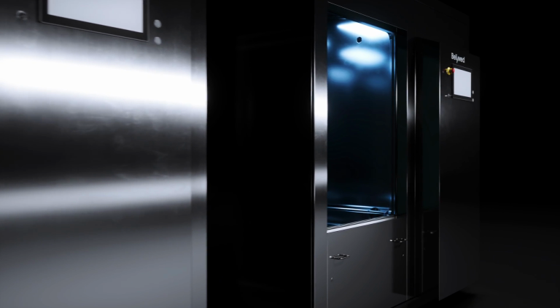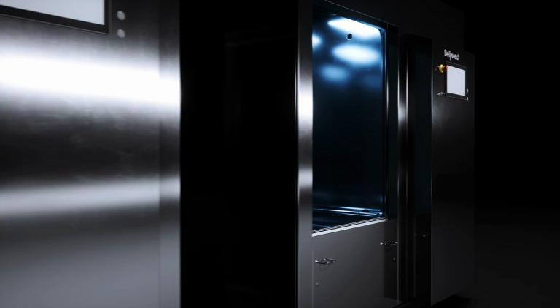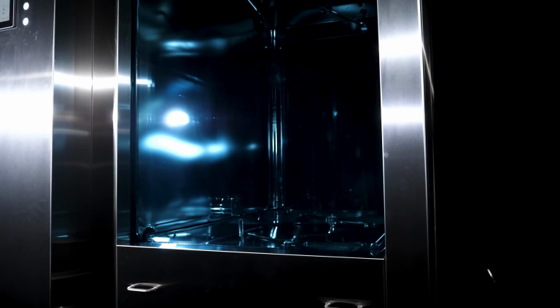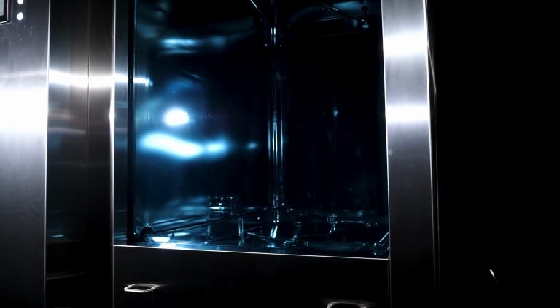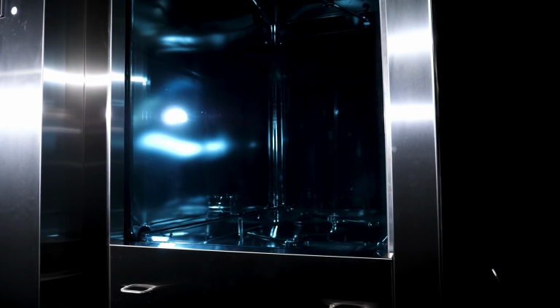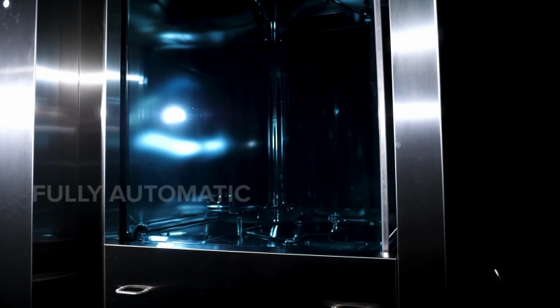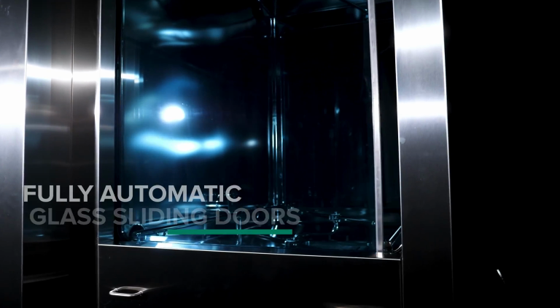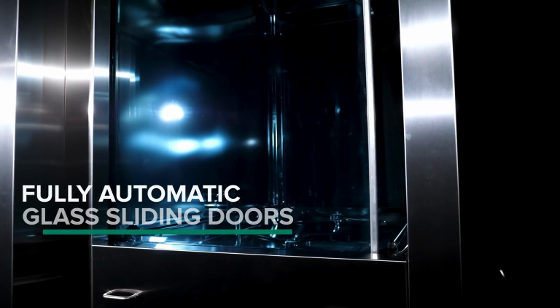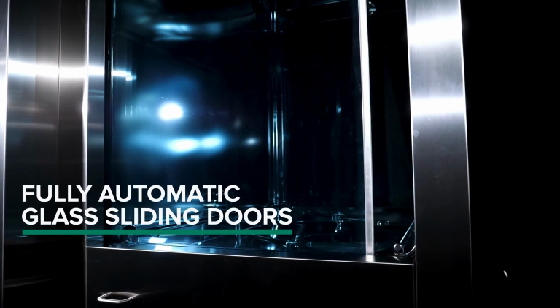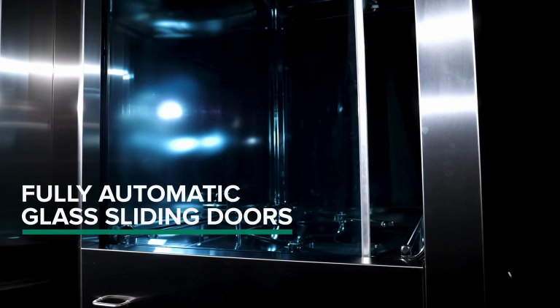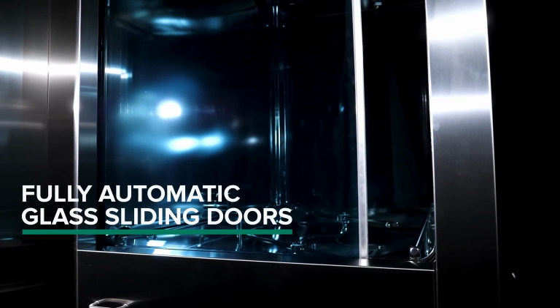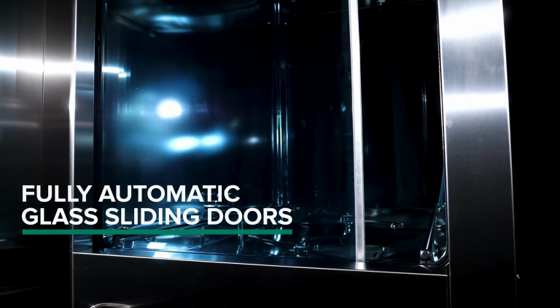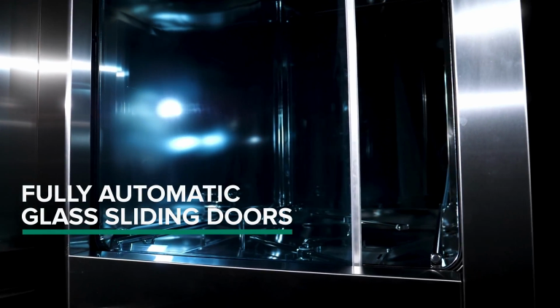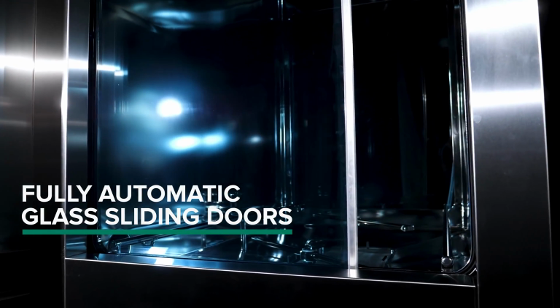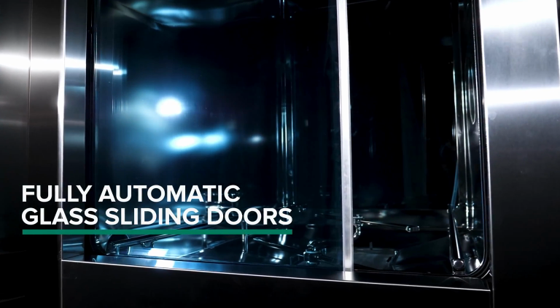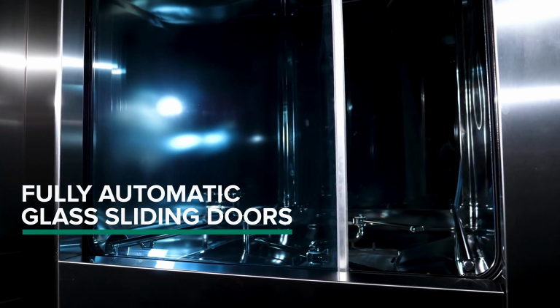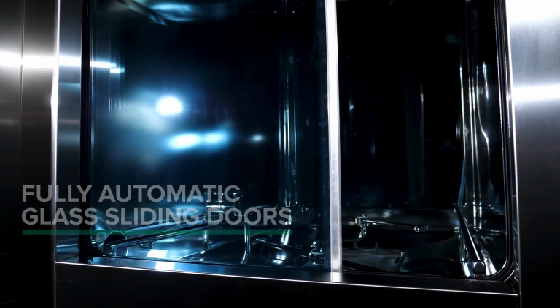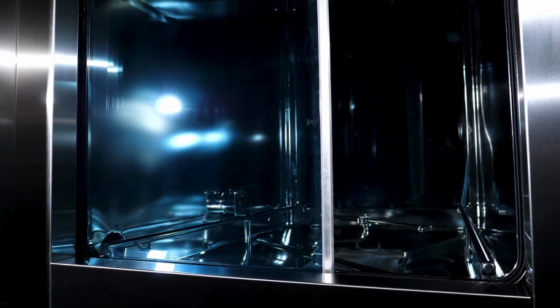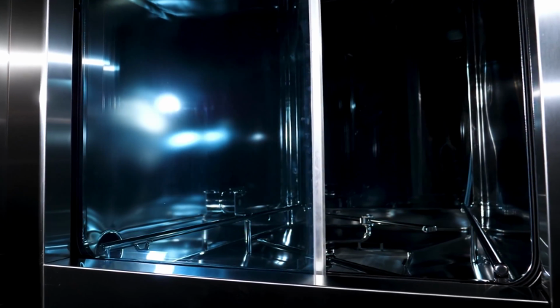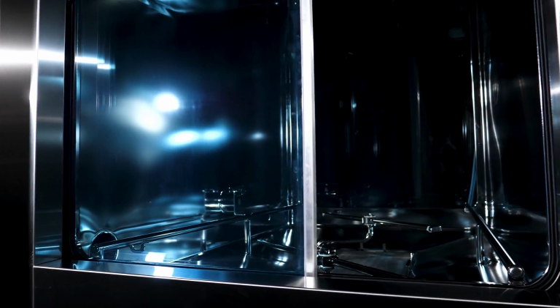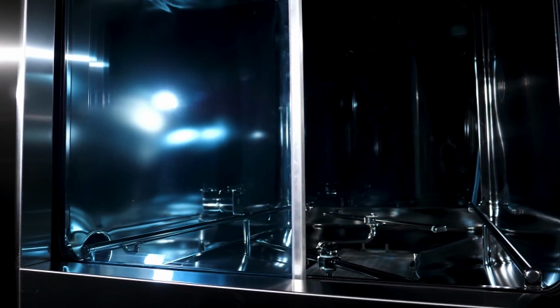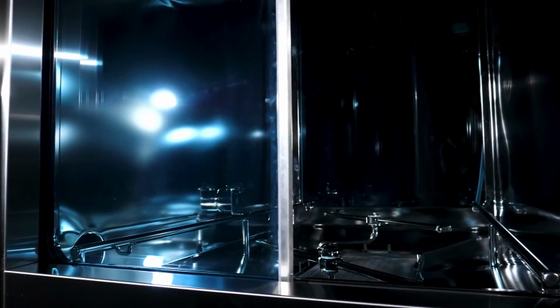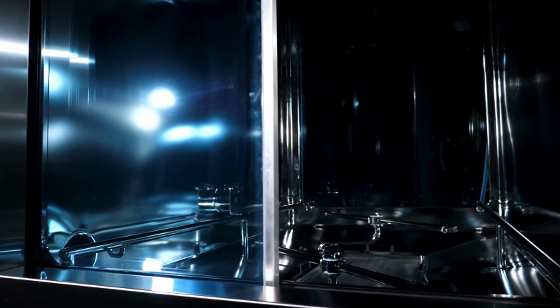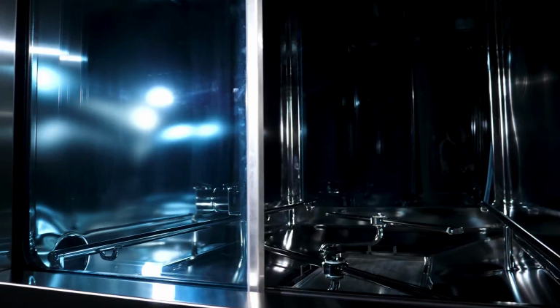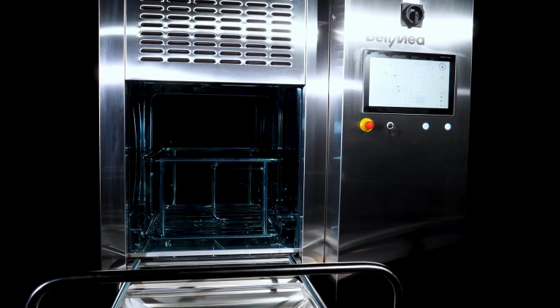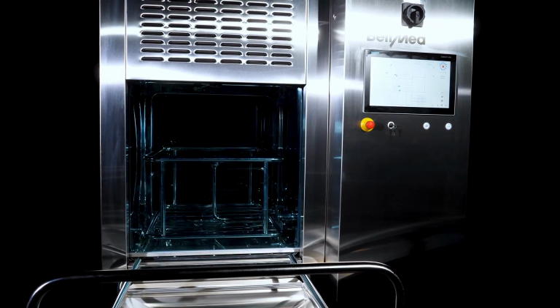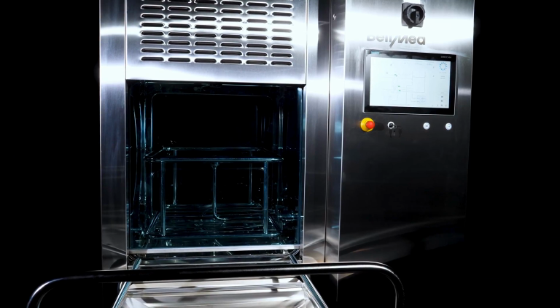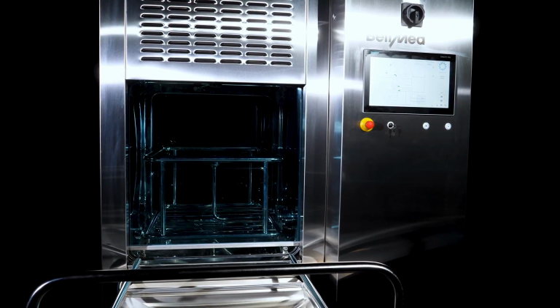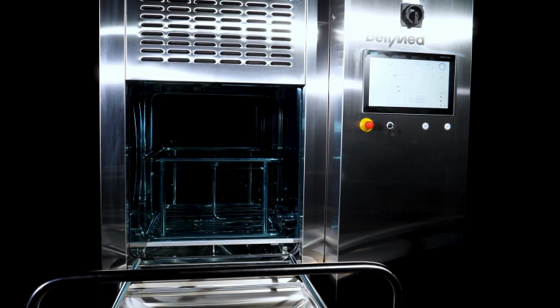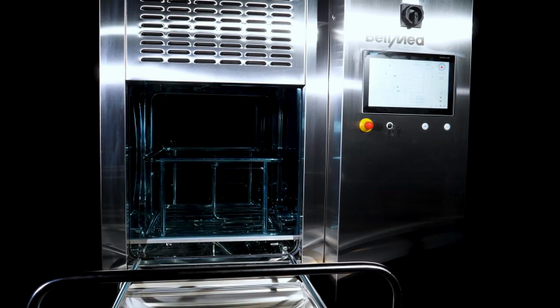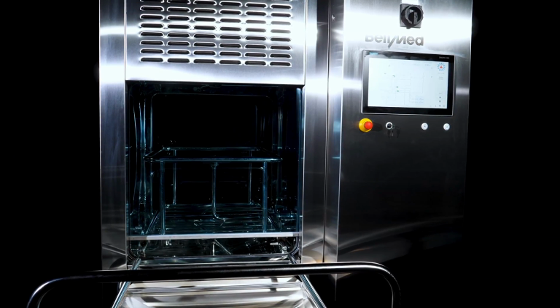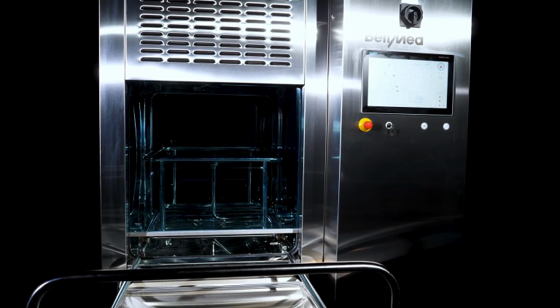All glass doors open automatically by sliding sideways or vertically, and are sealed with a pressurized seal to prevent leakage.